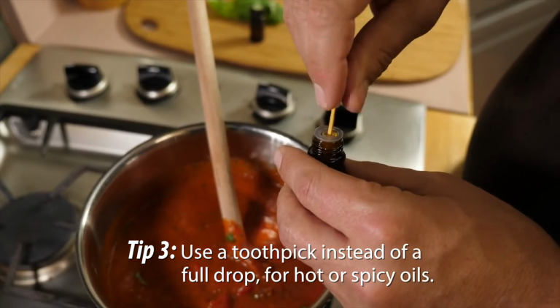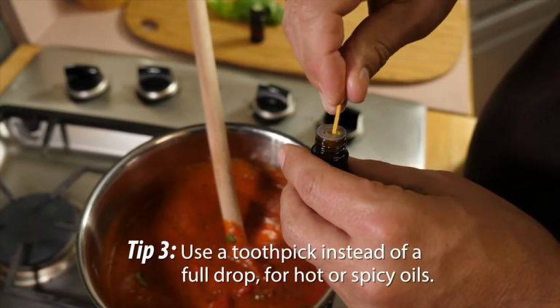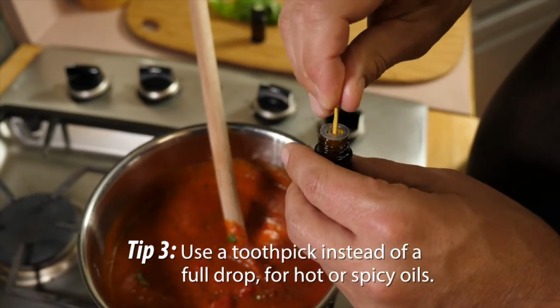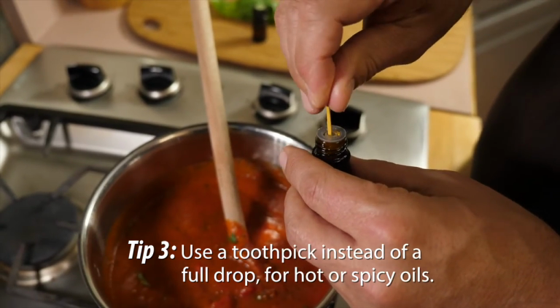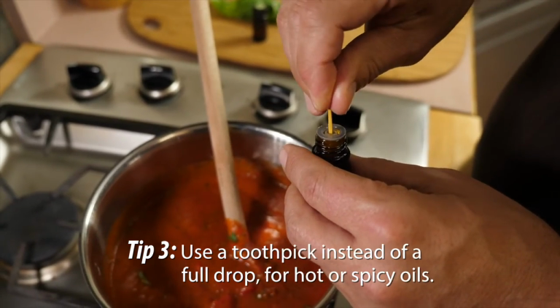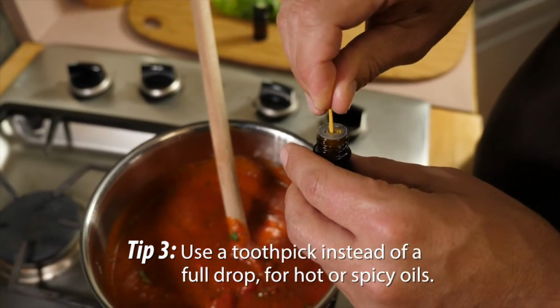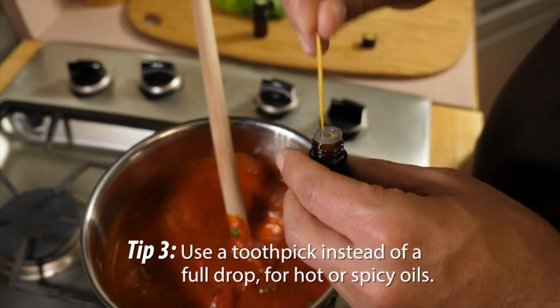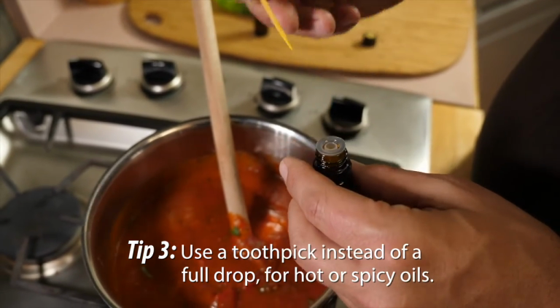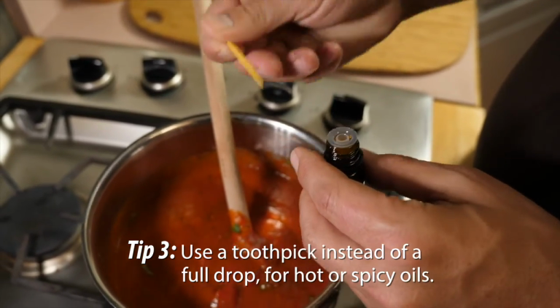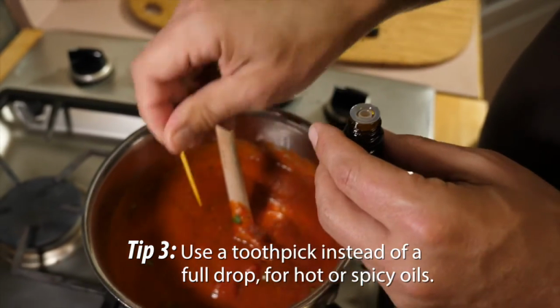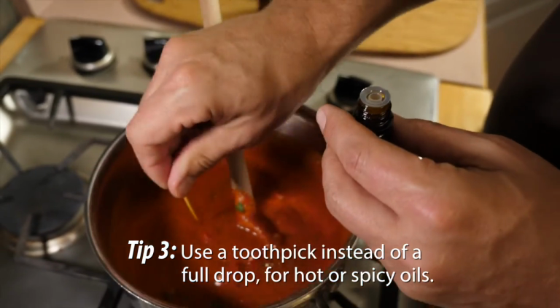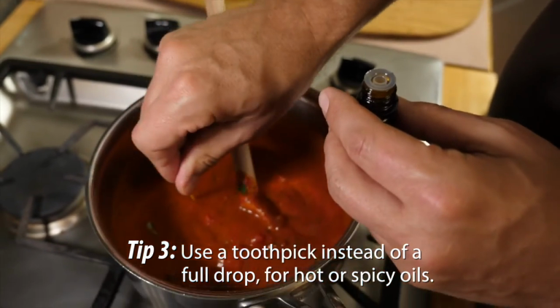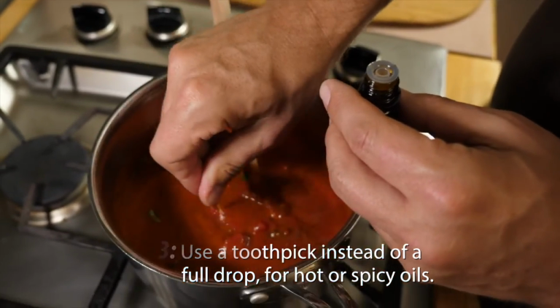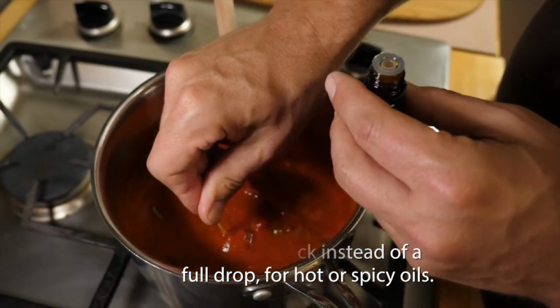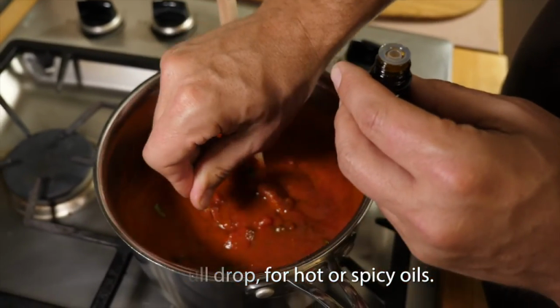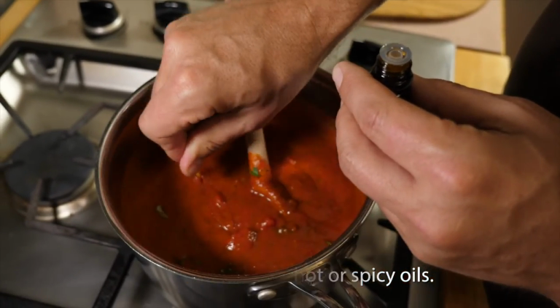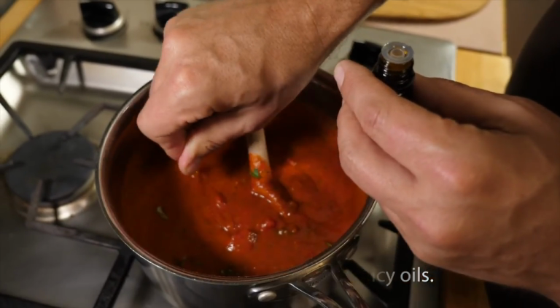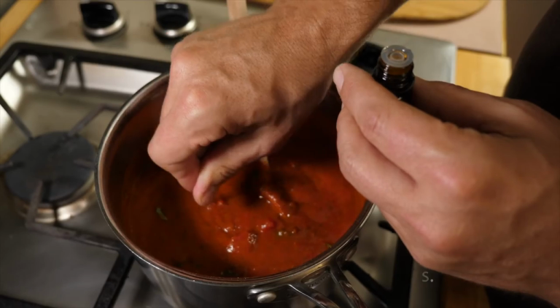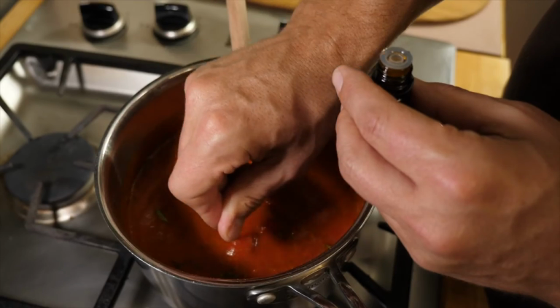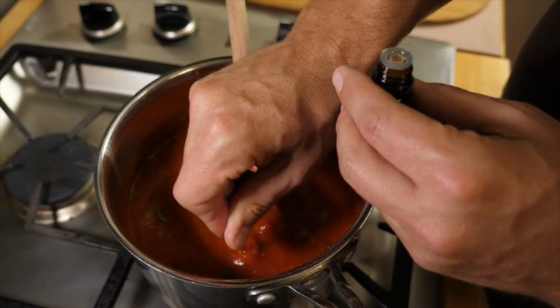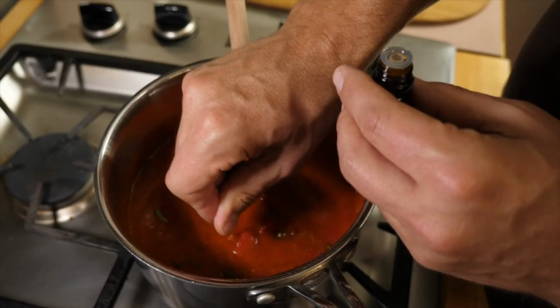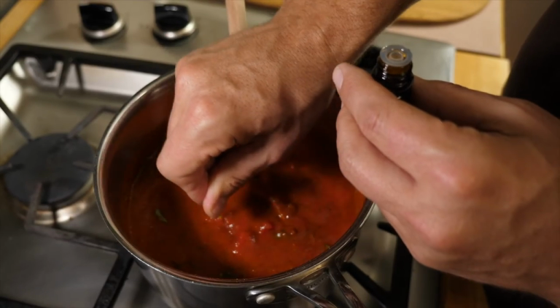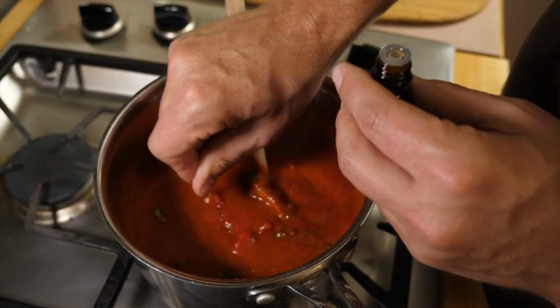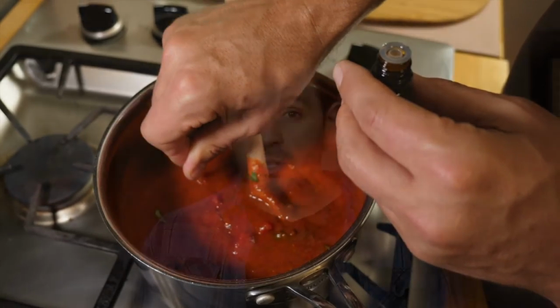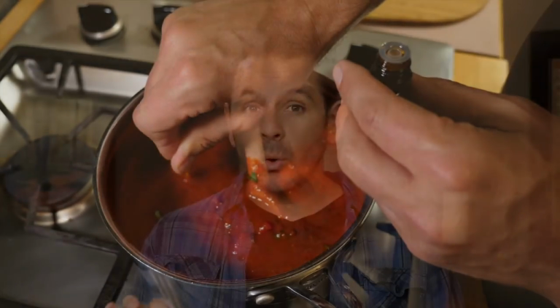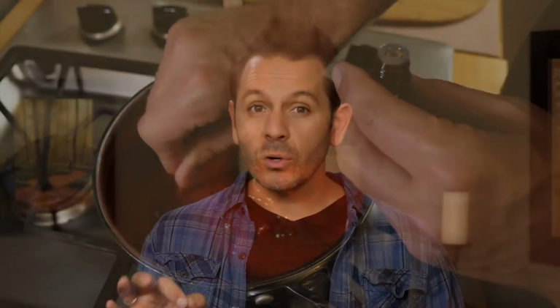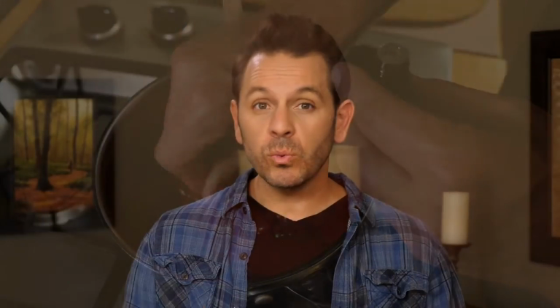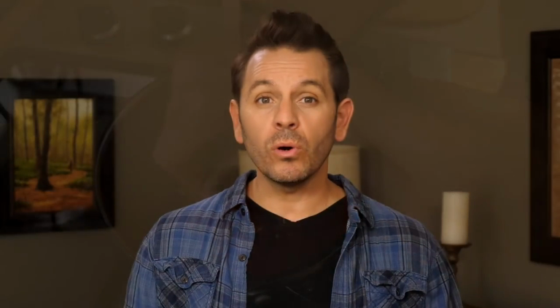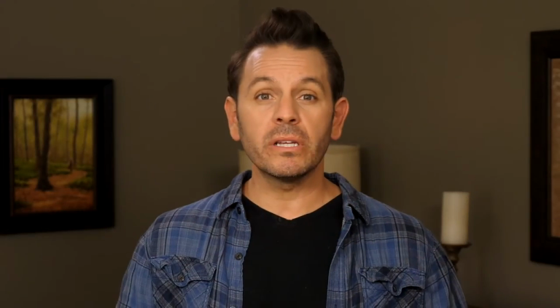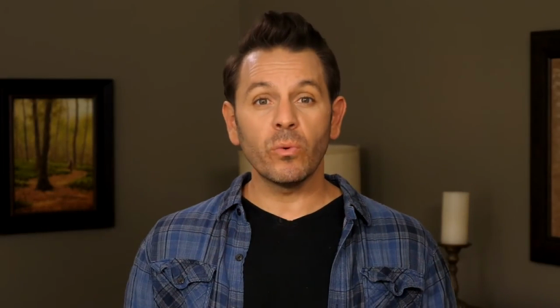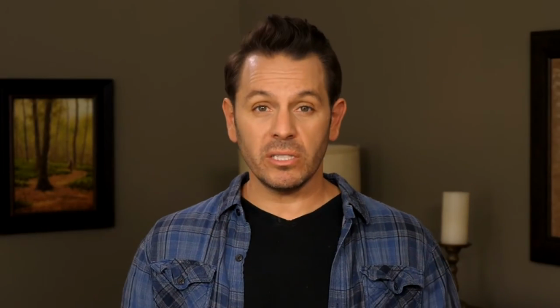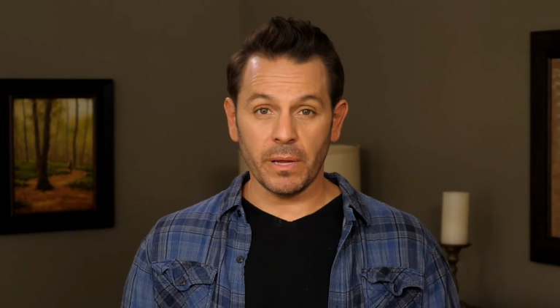To use a toothpick, dip a toothpick into the essential oil and dip it once or swirl it into the recipe.